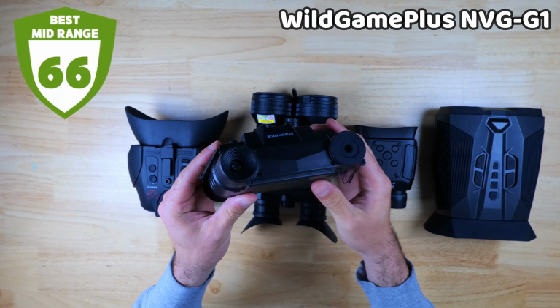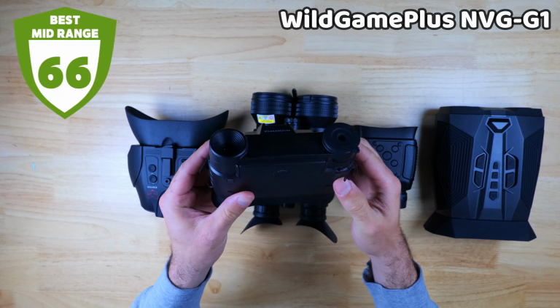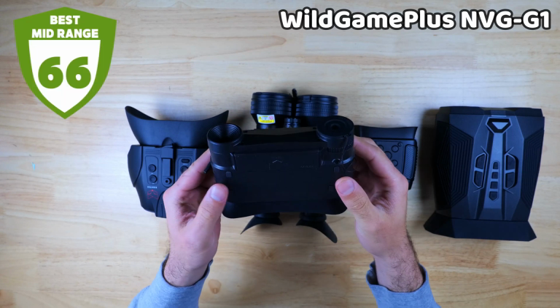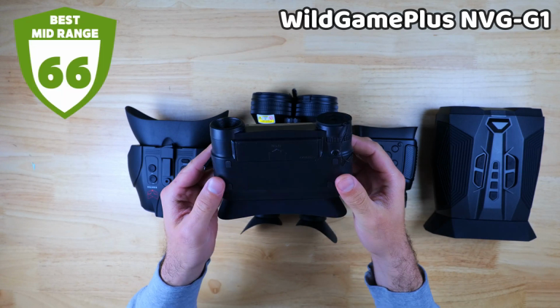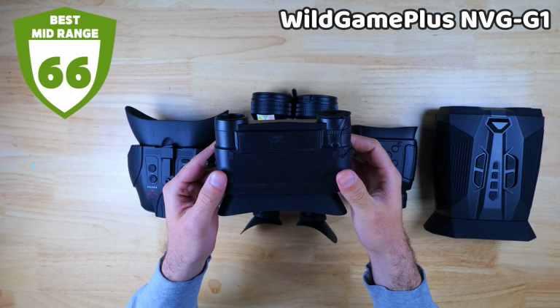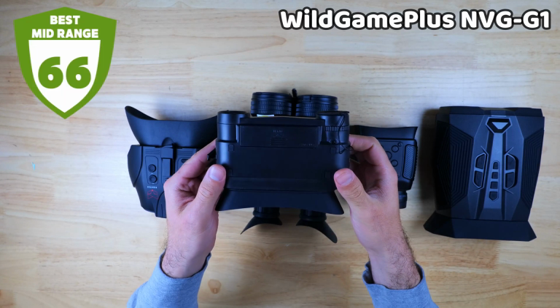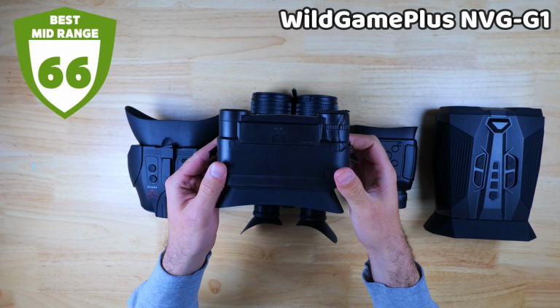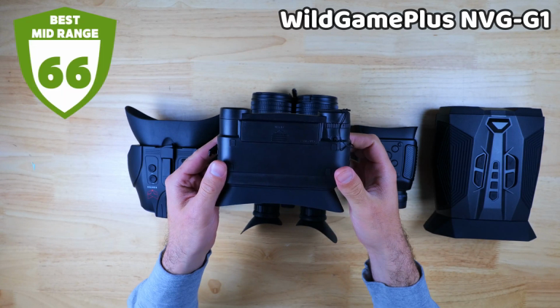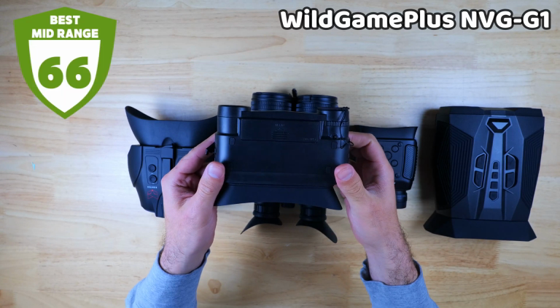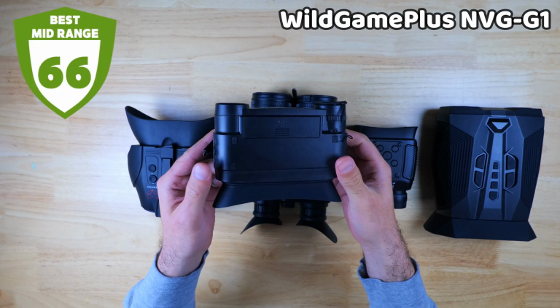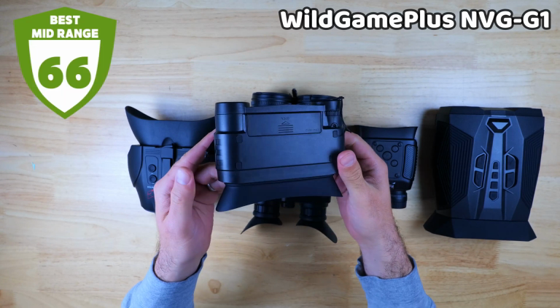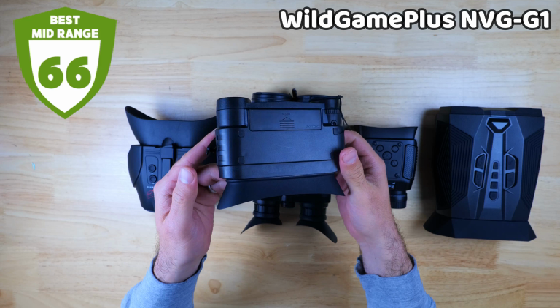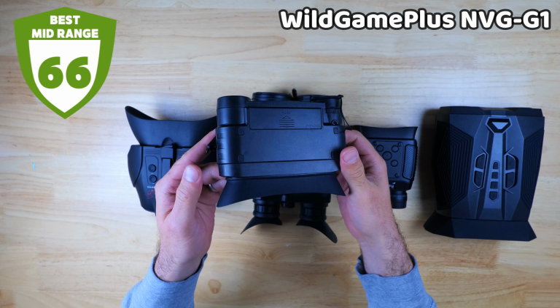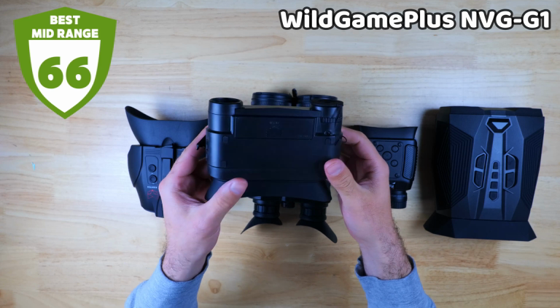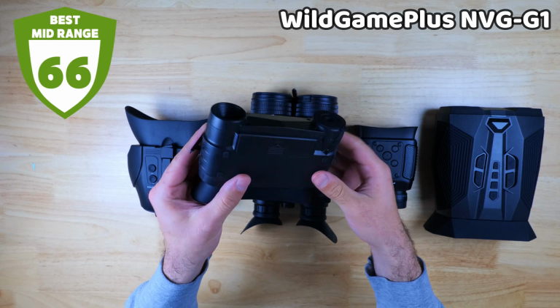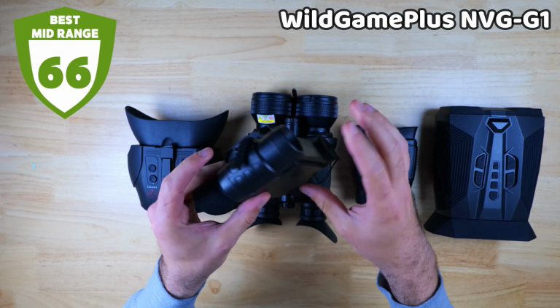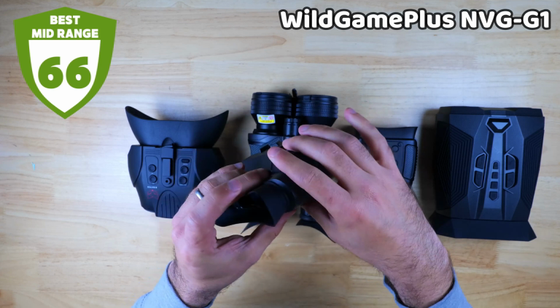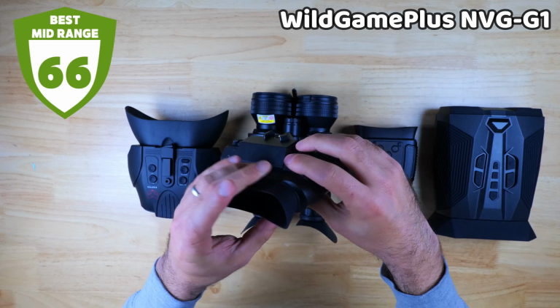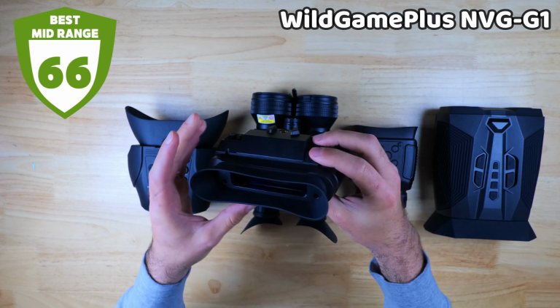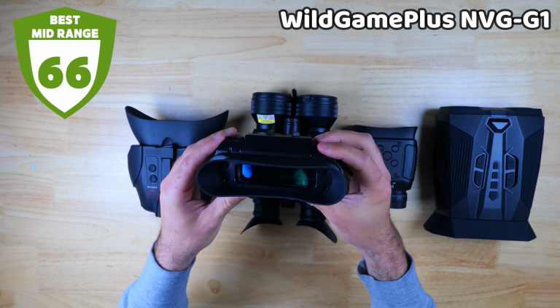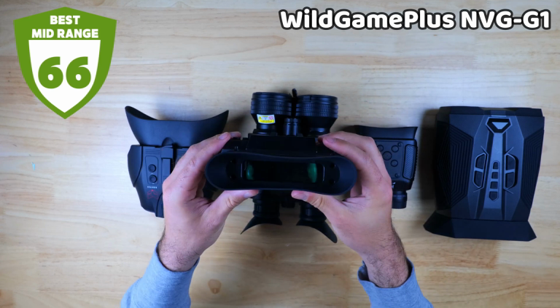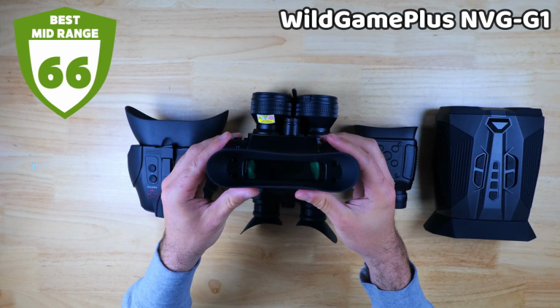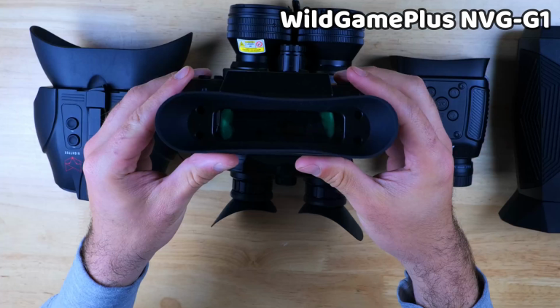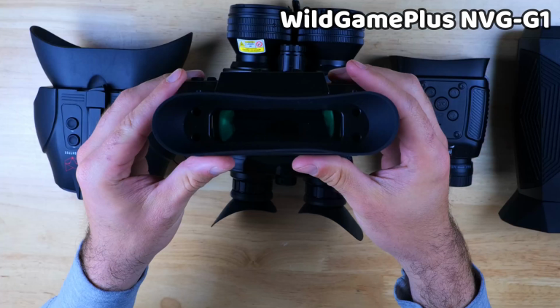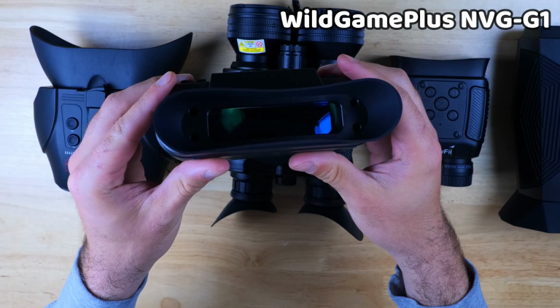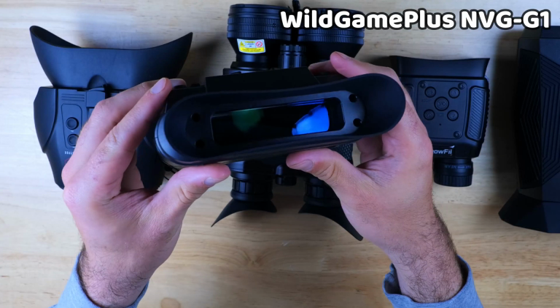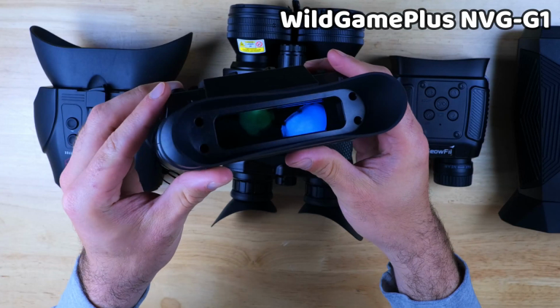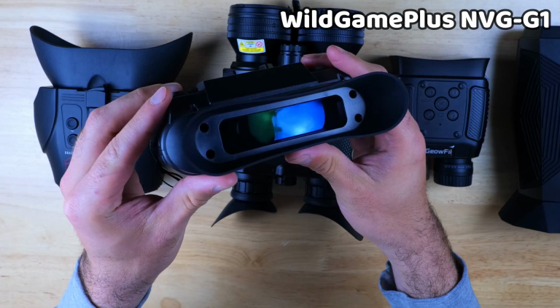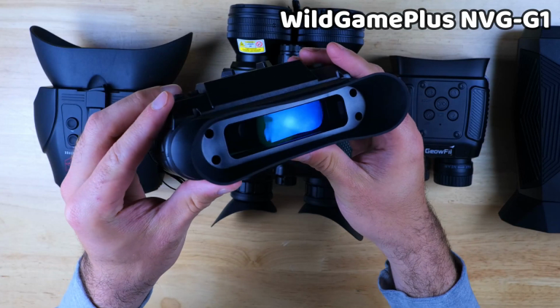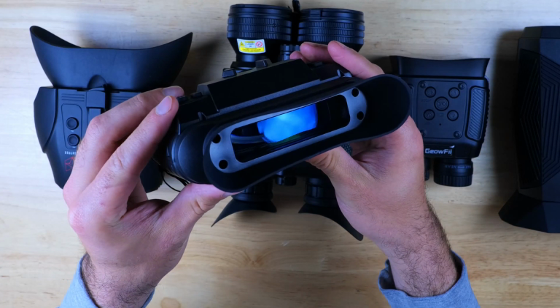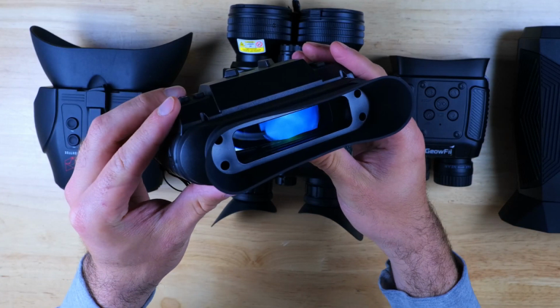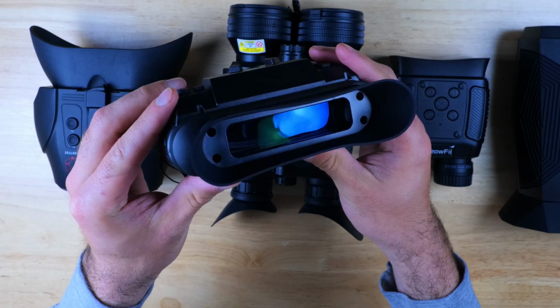It's also the best mid-range performer of the bunch, so if you only need to see up to about 200 meters, this device was the best suited for the task.